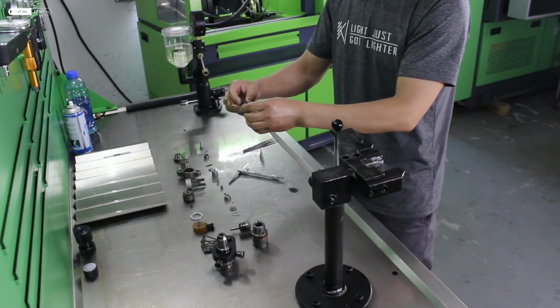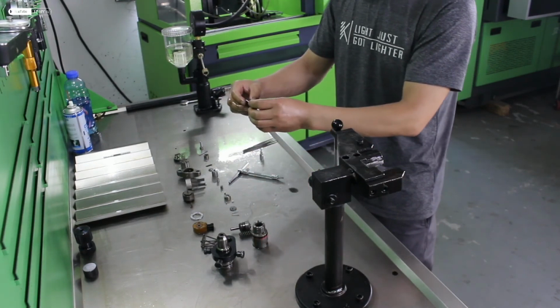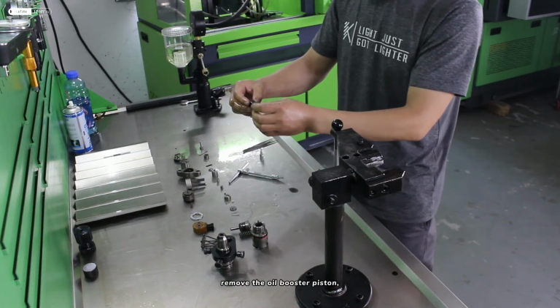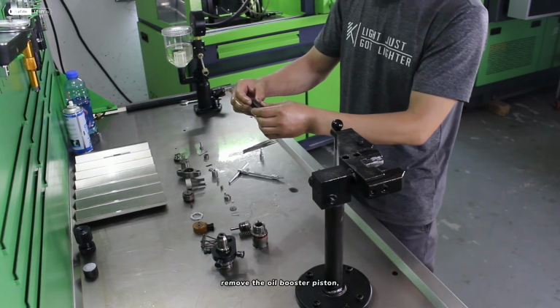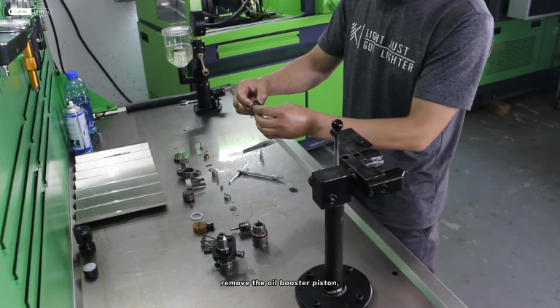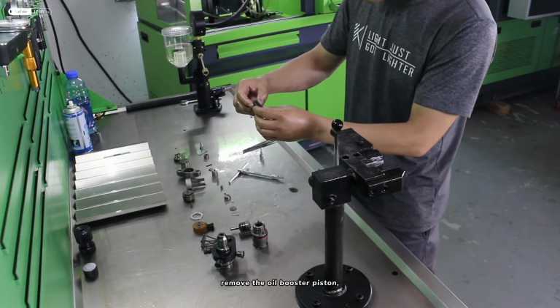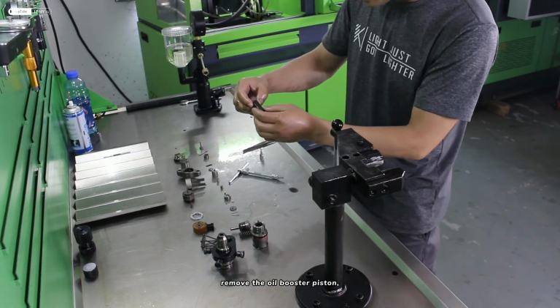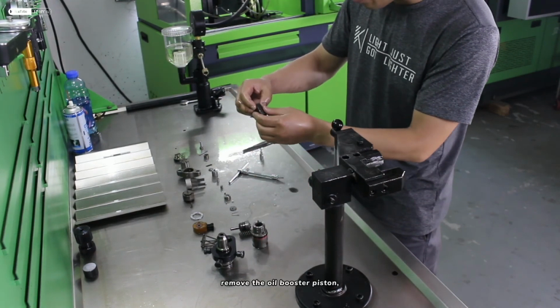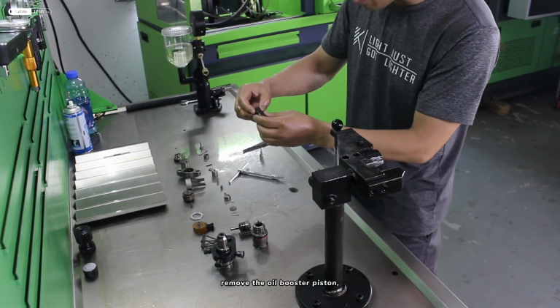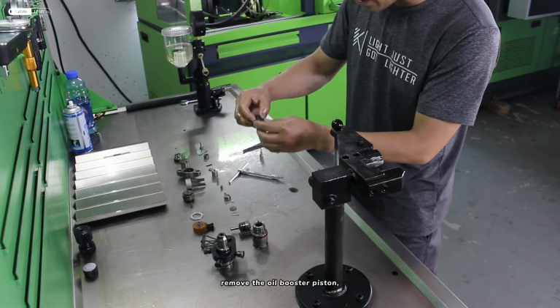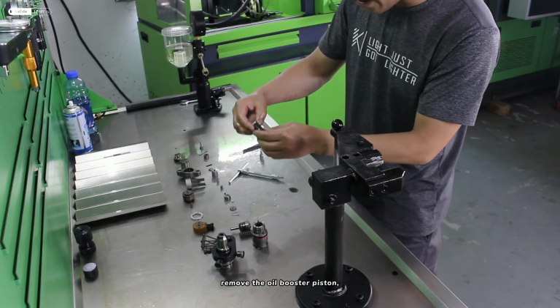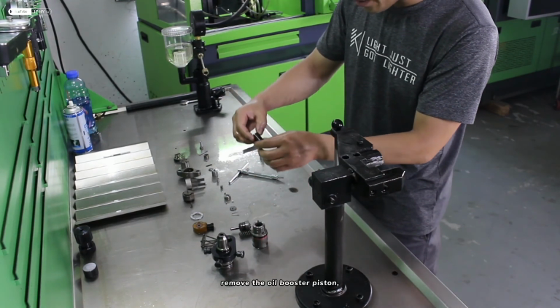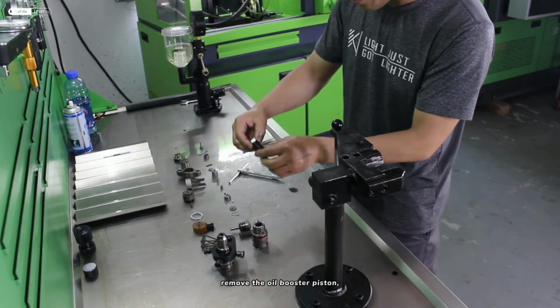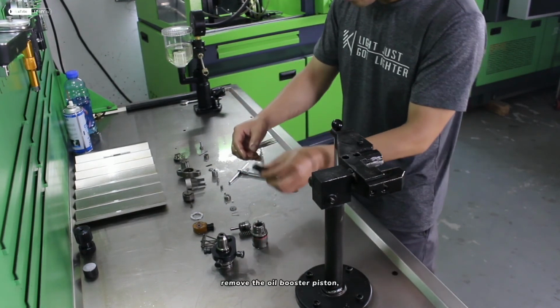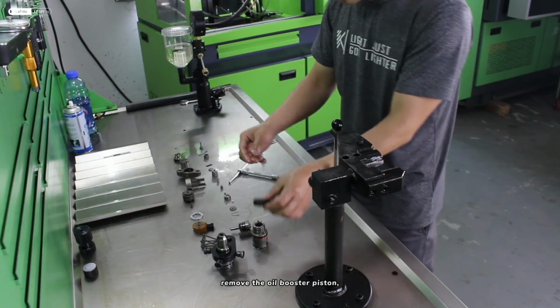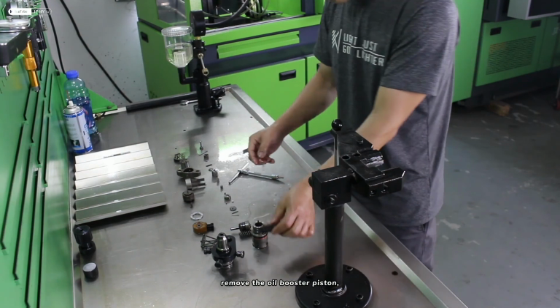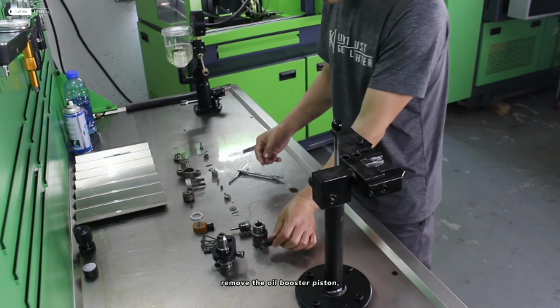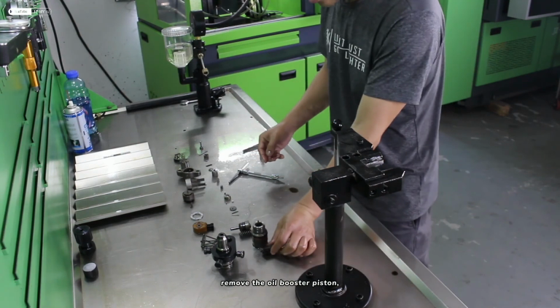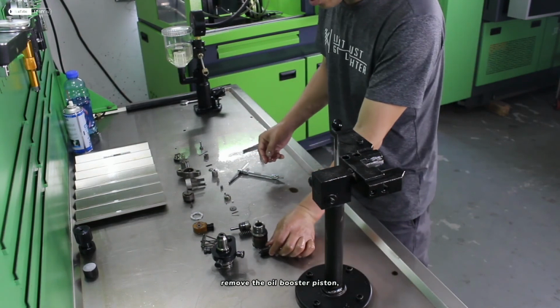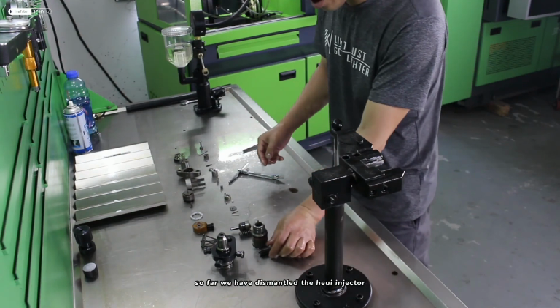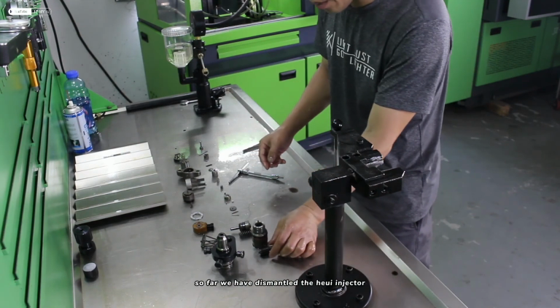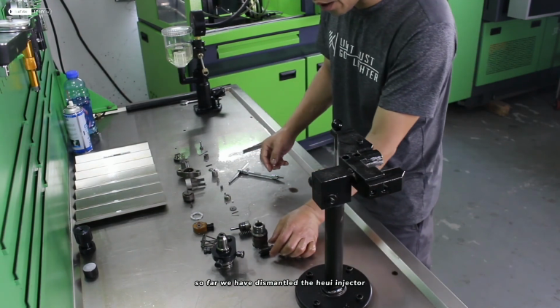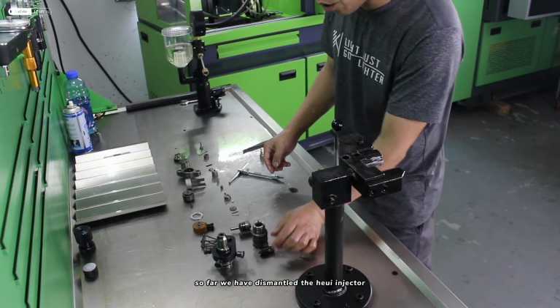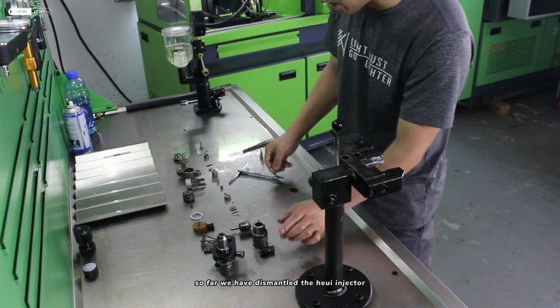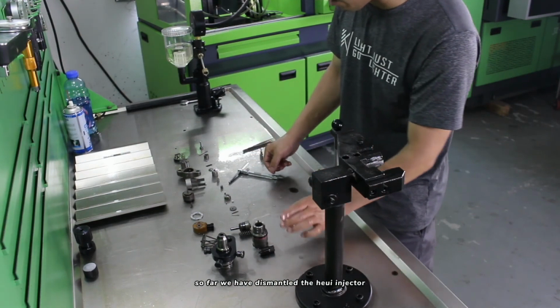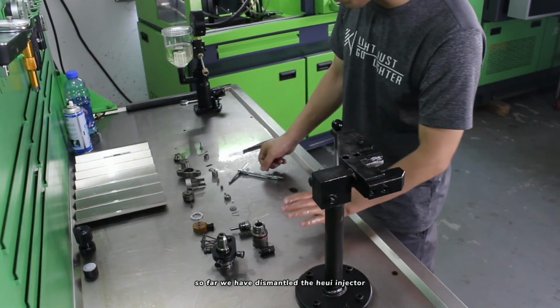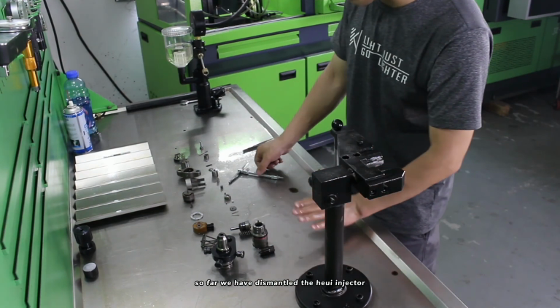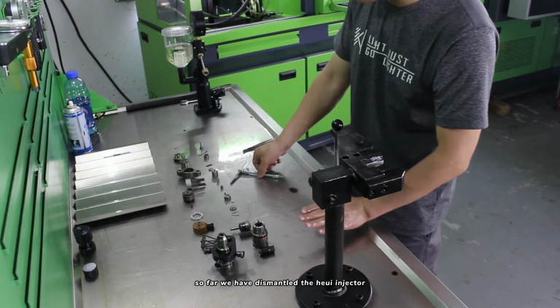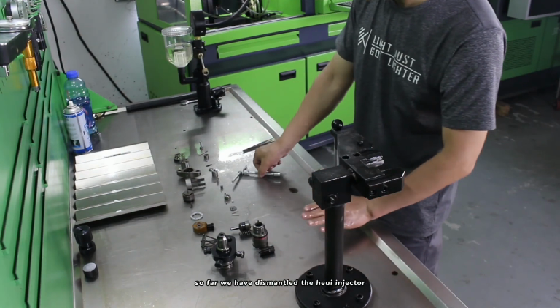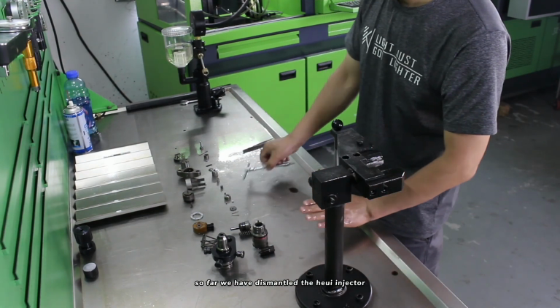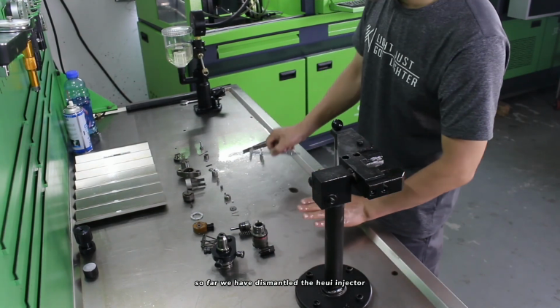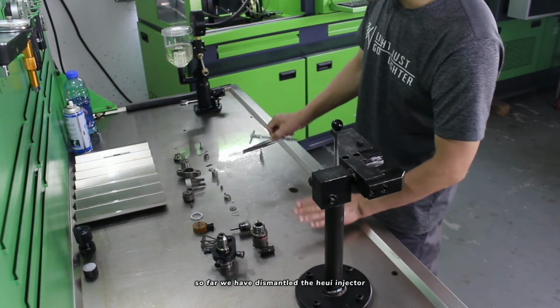Then remove the oil booster piston. So far we have dismantled the HEUI injector.